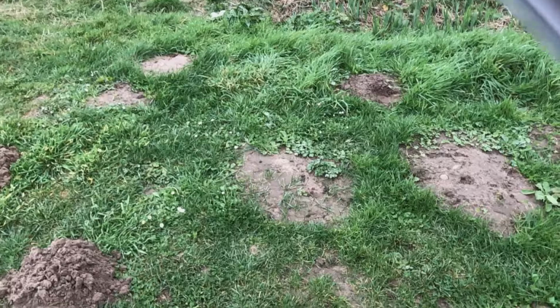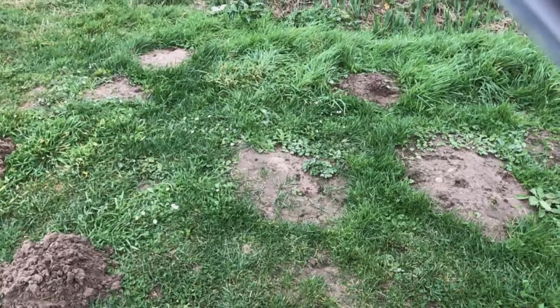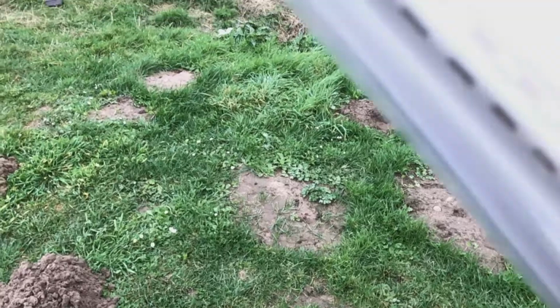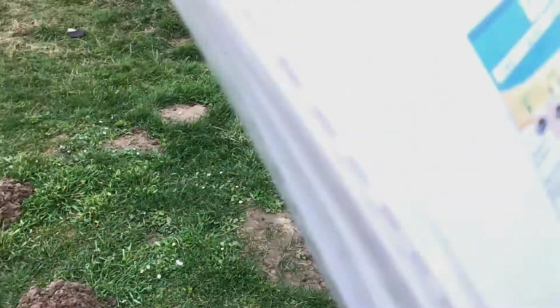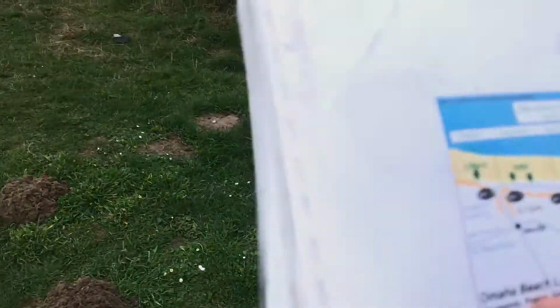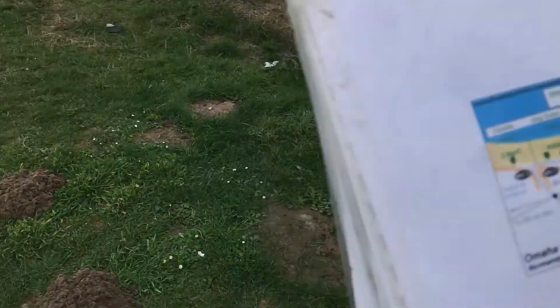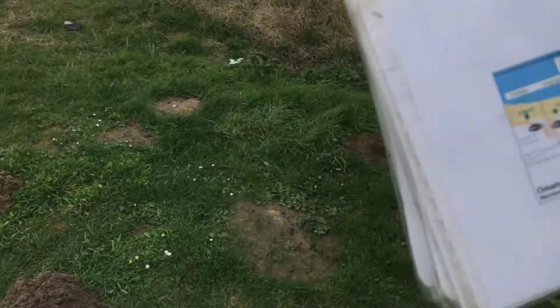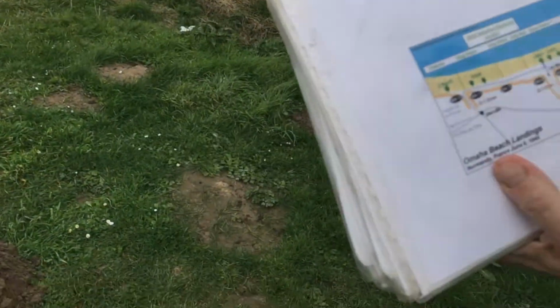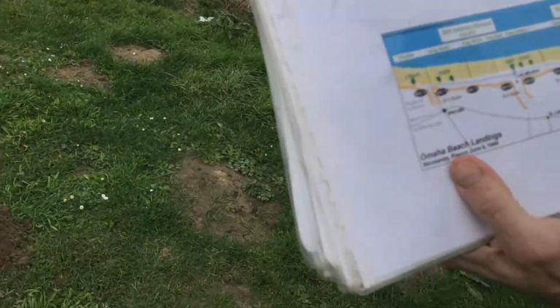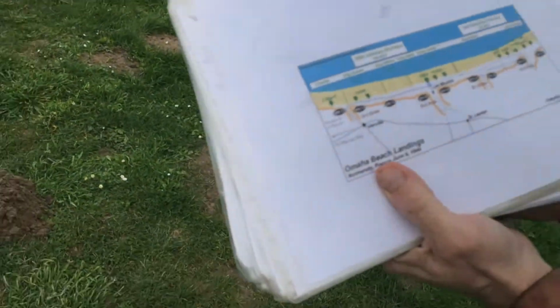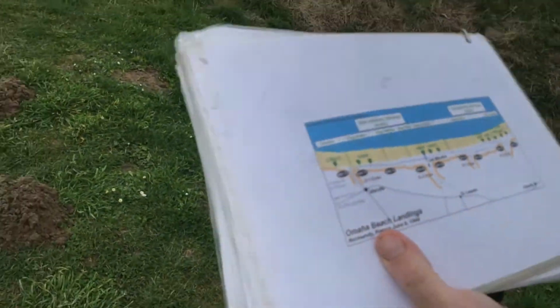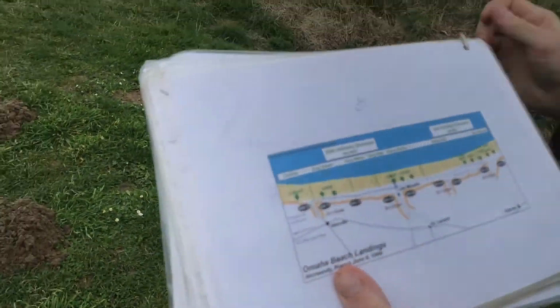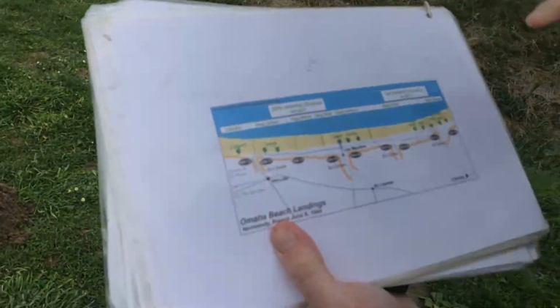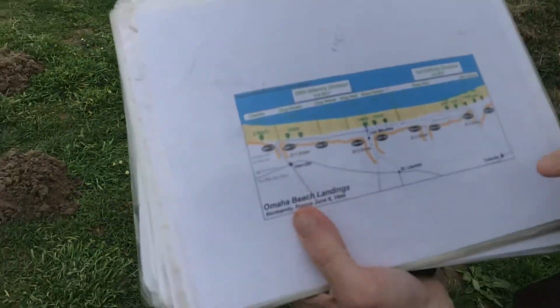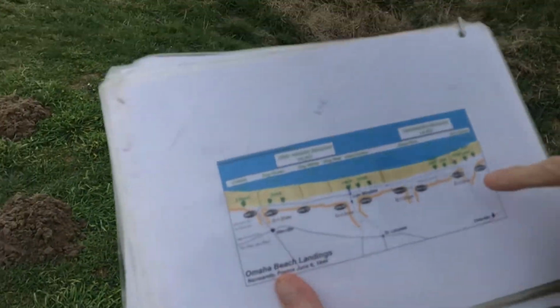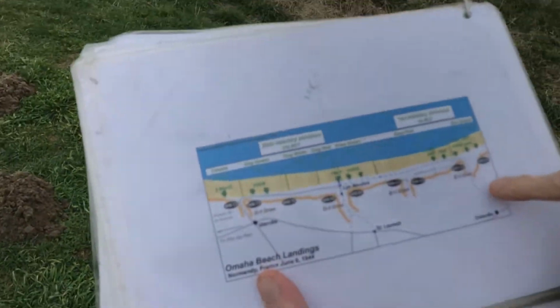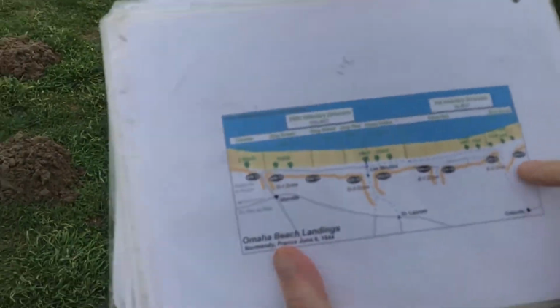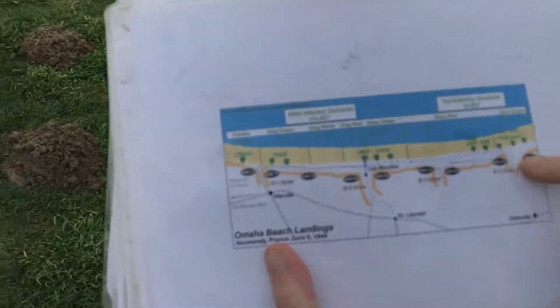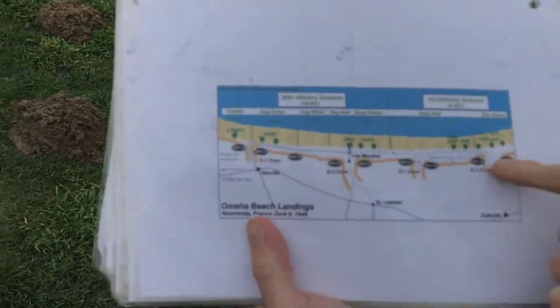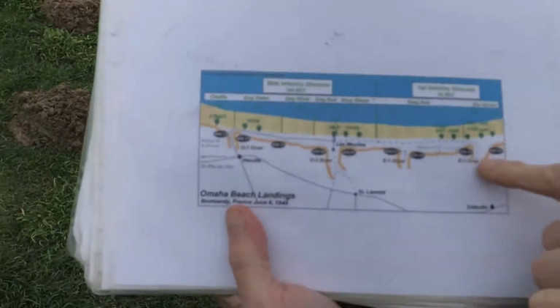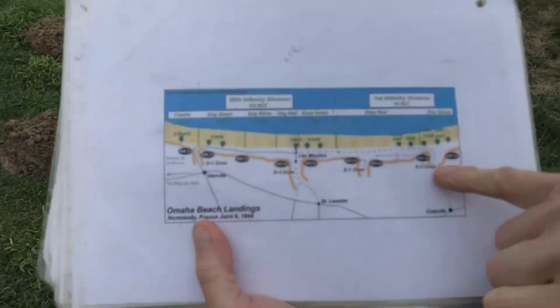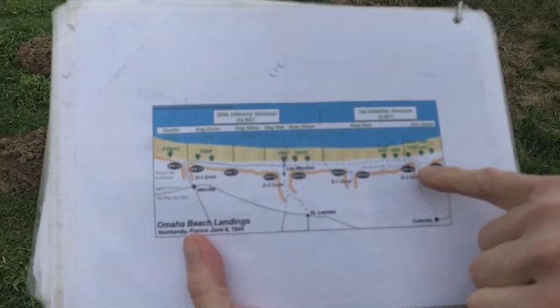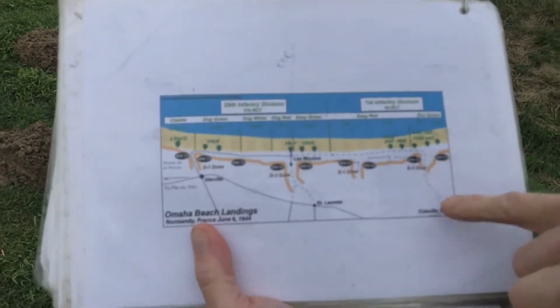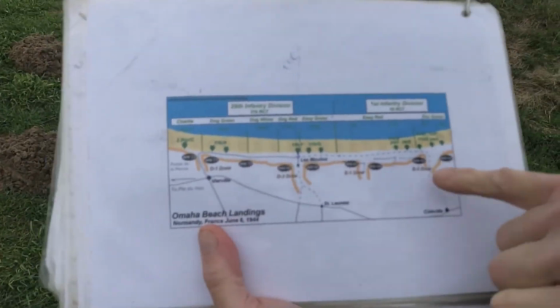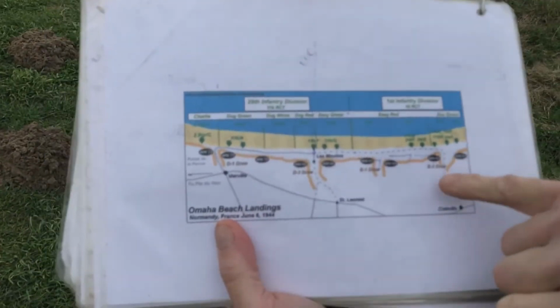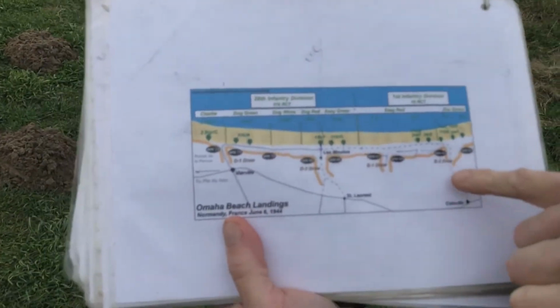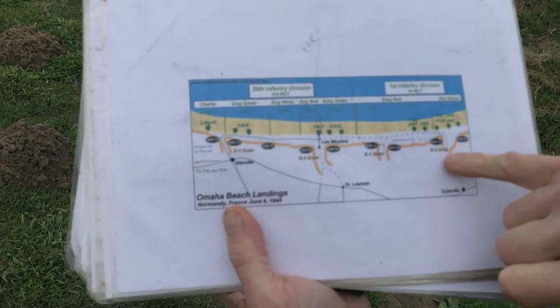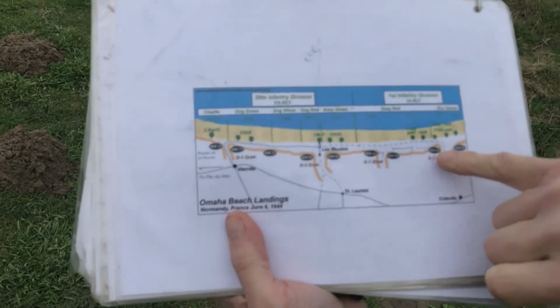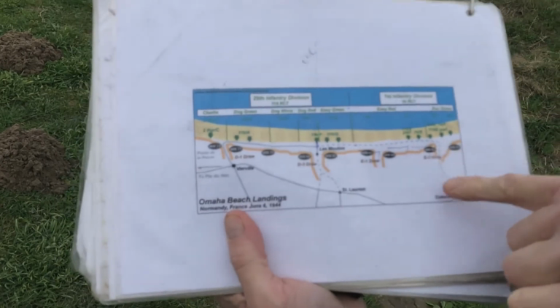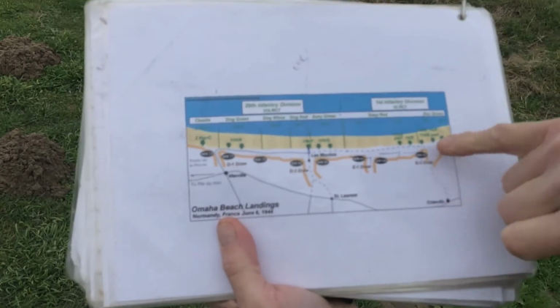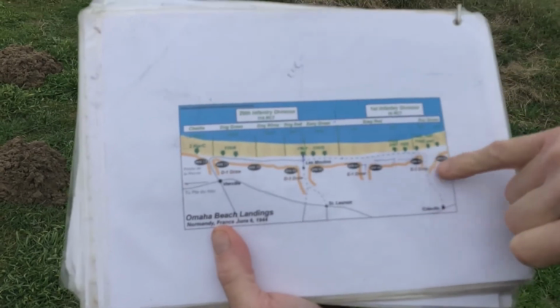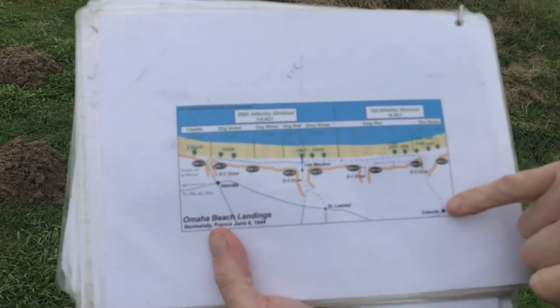Here we have all the sectors of Omaha Beach. We are here — just here.